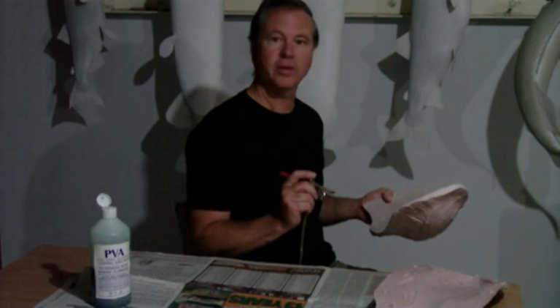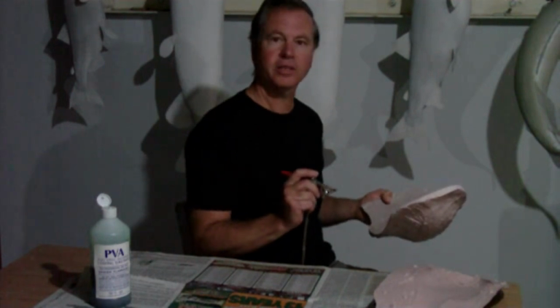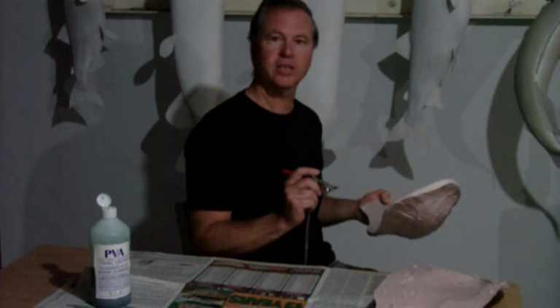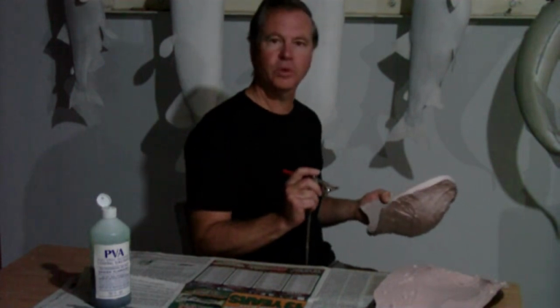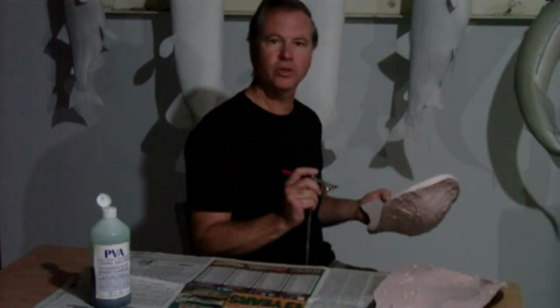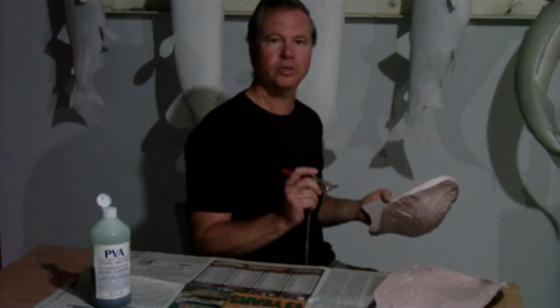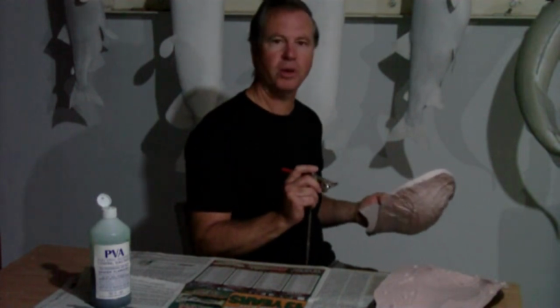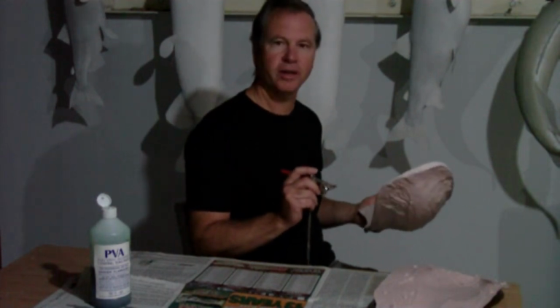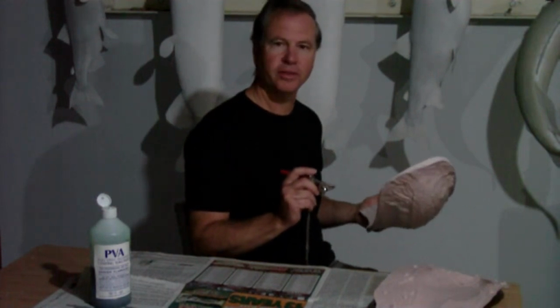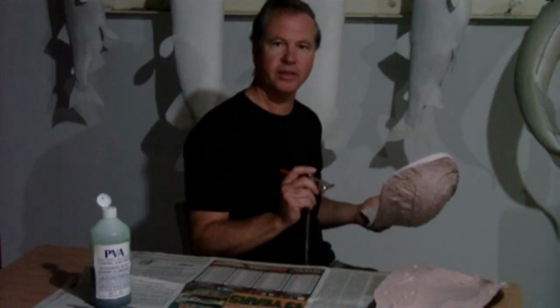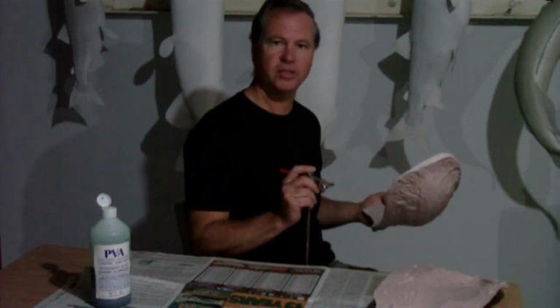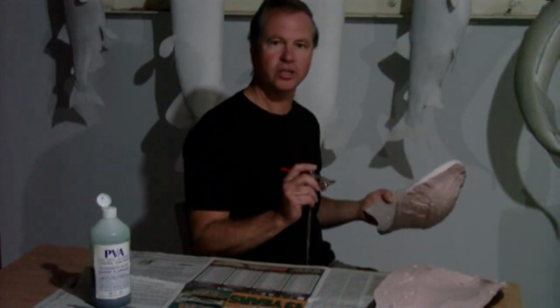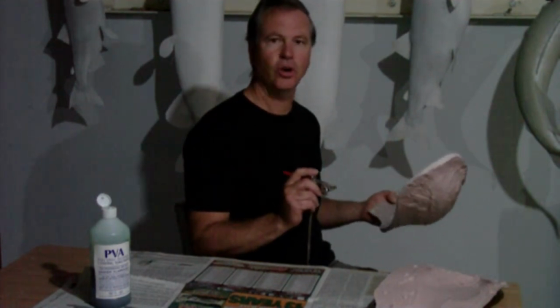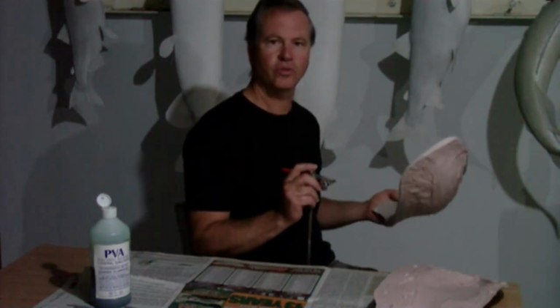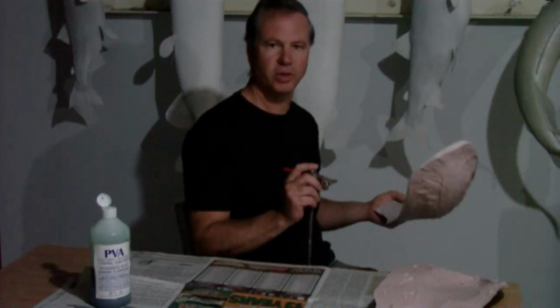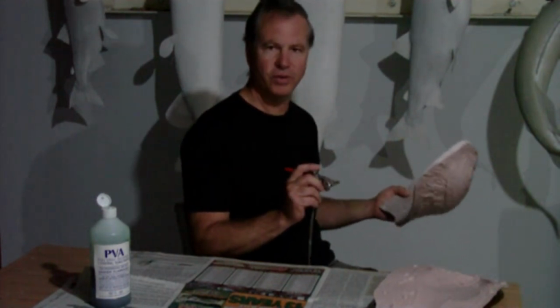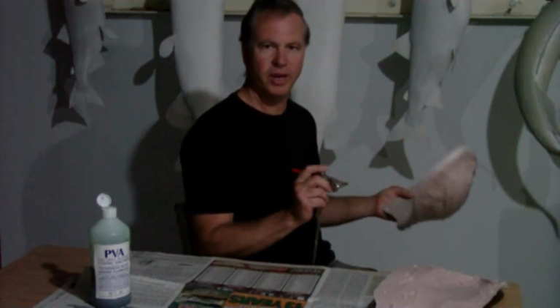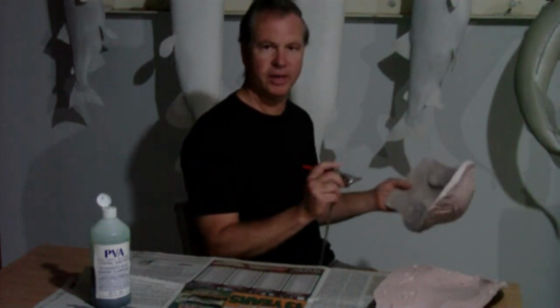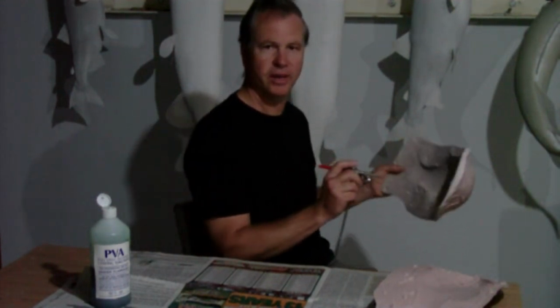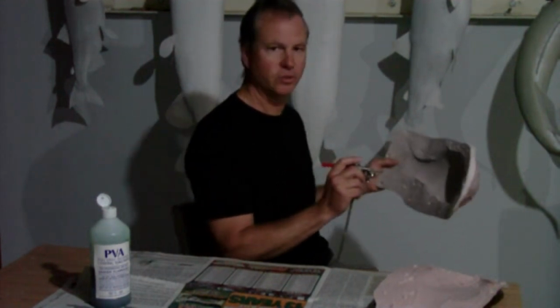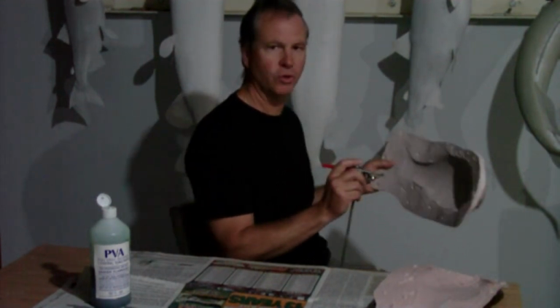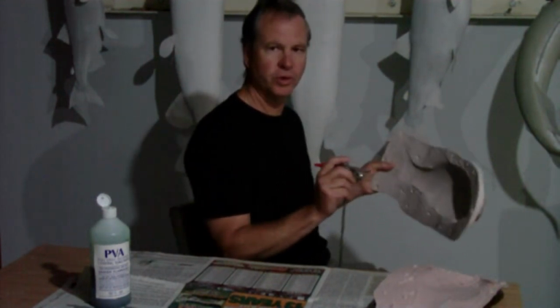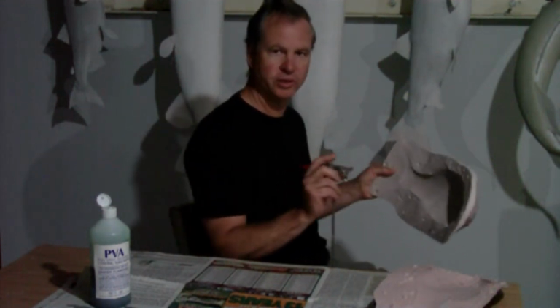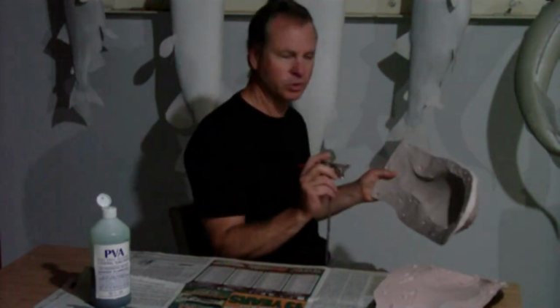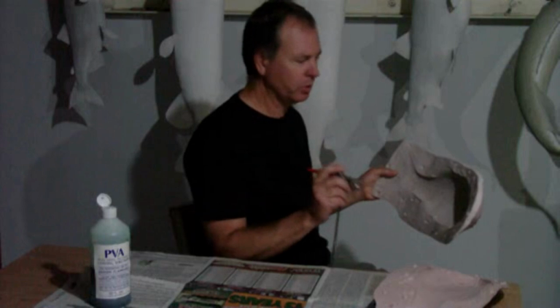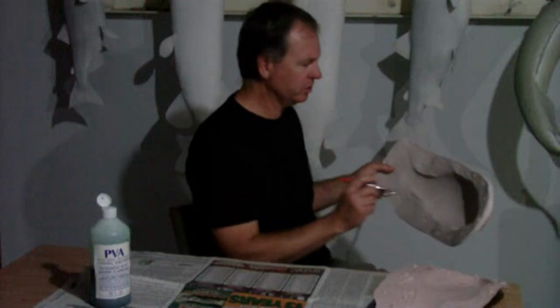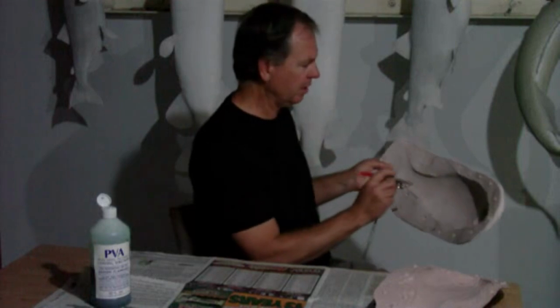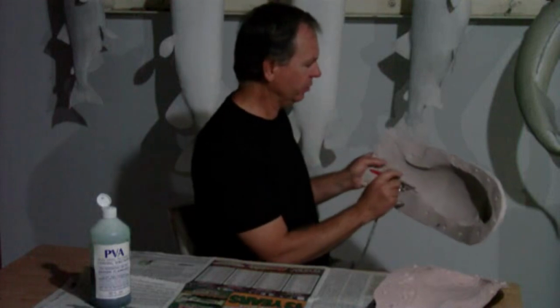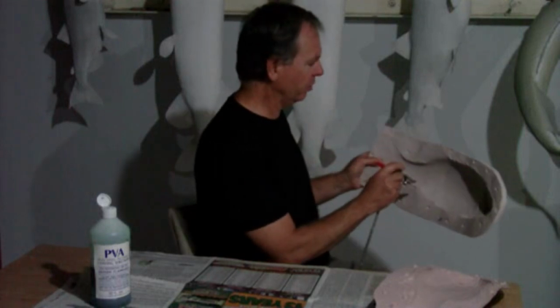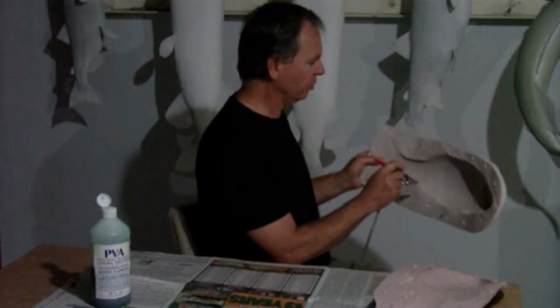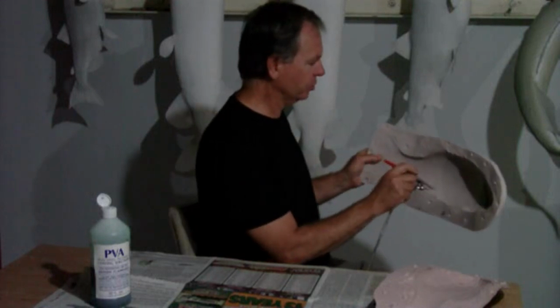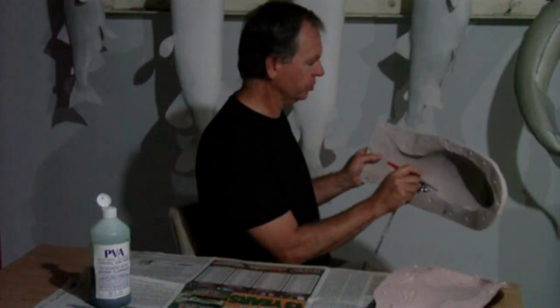The next thing we do is apply a nice thin coat of PVA as a mold release. We spray this on with an airbrush.